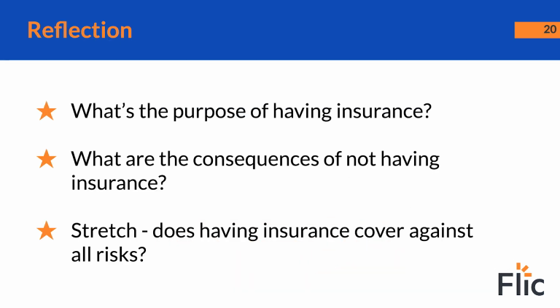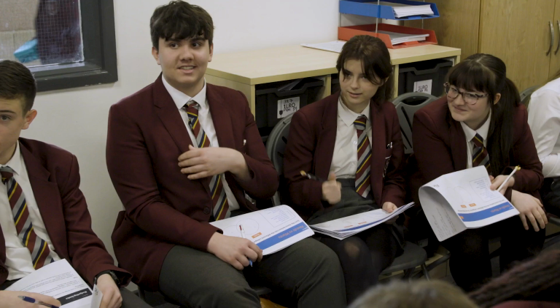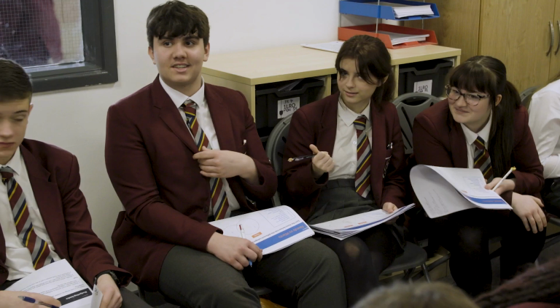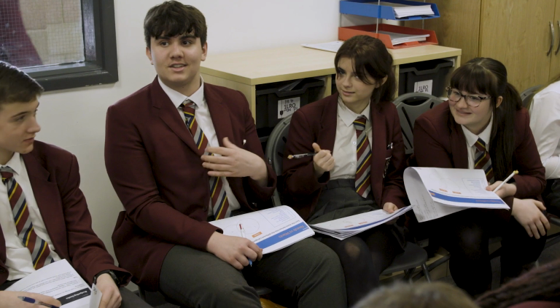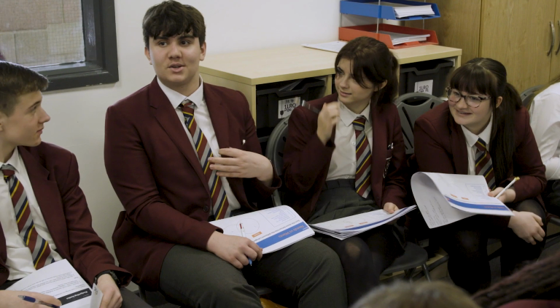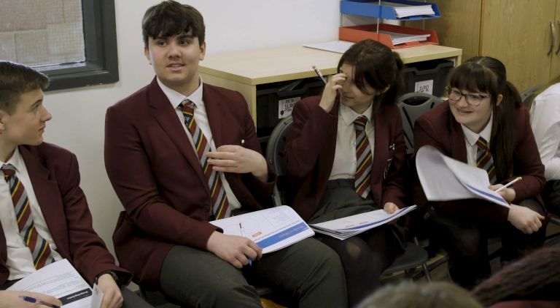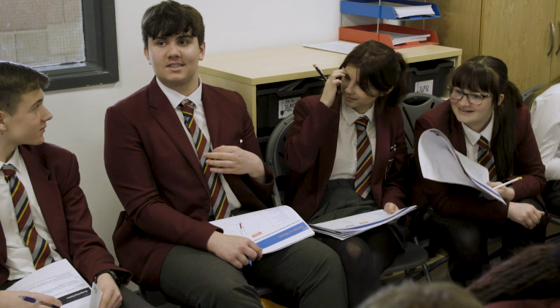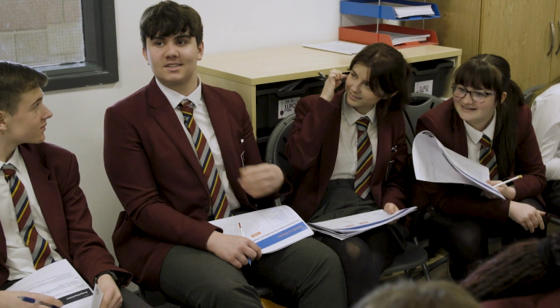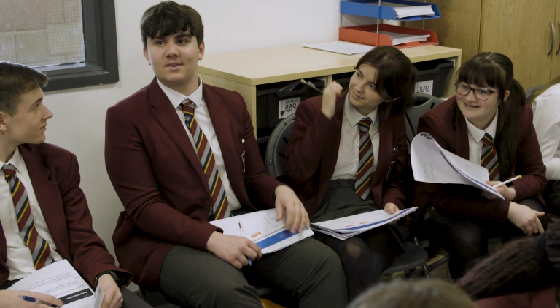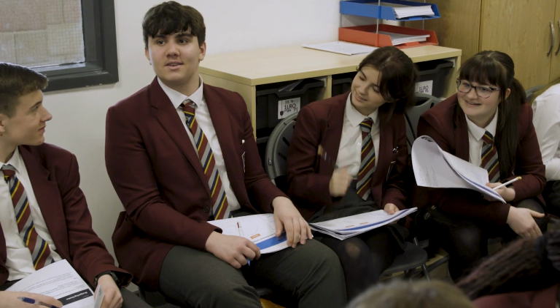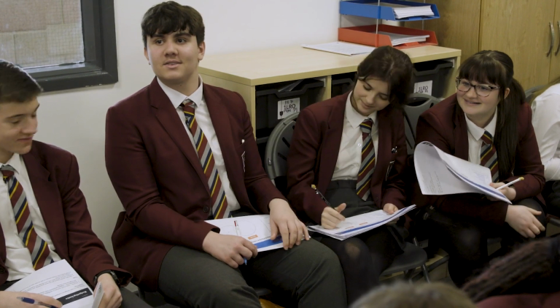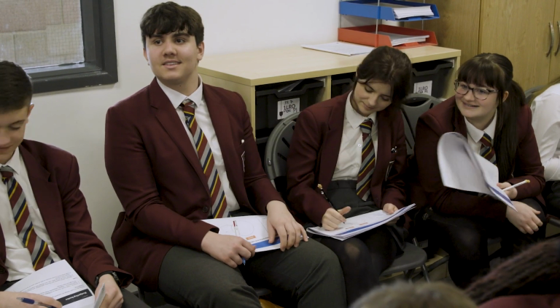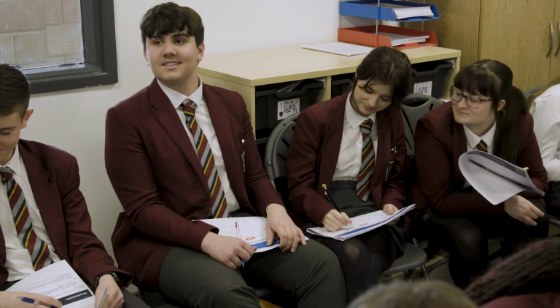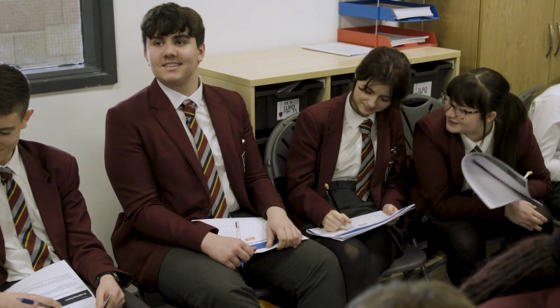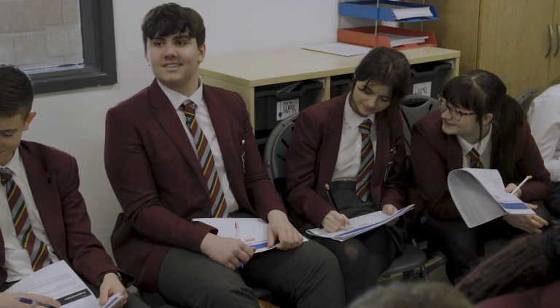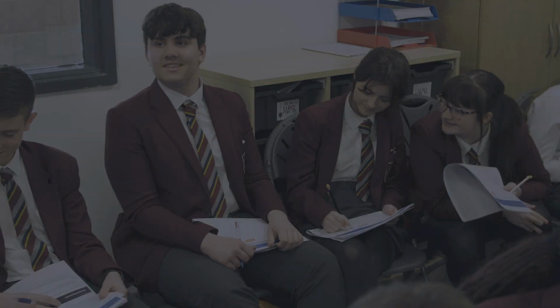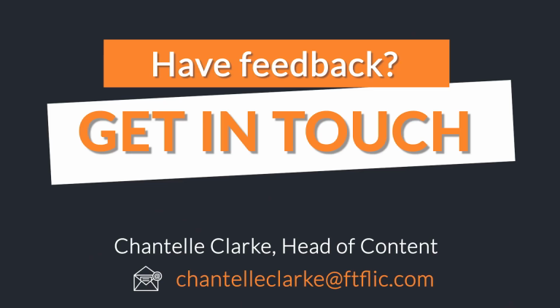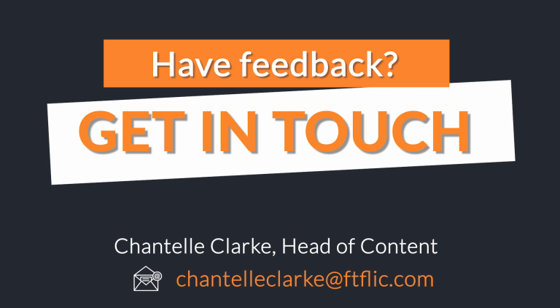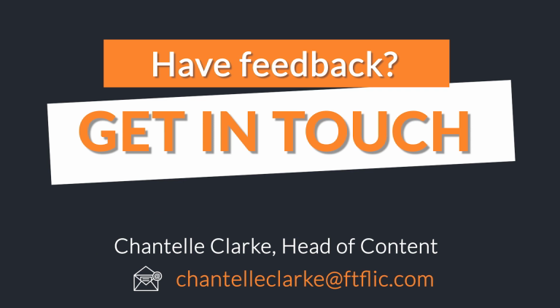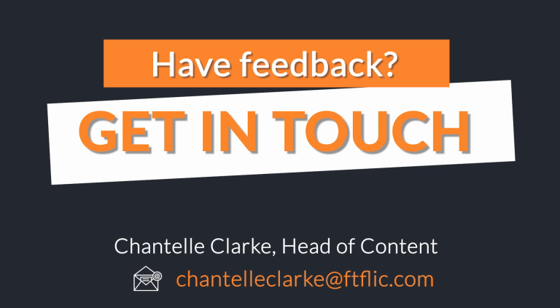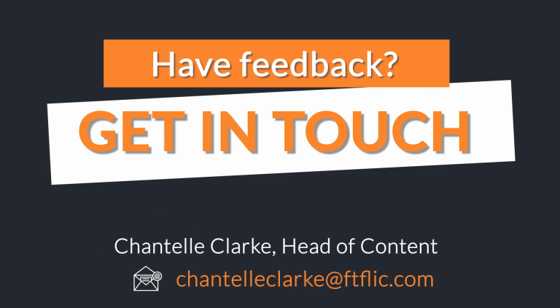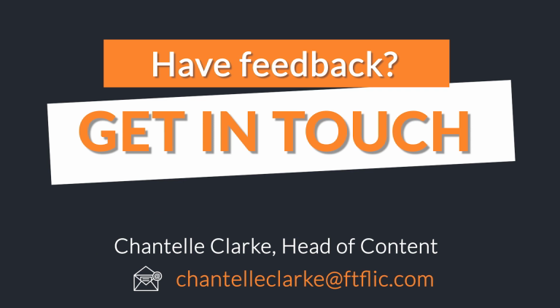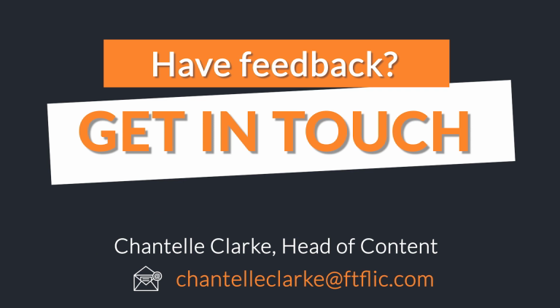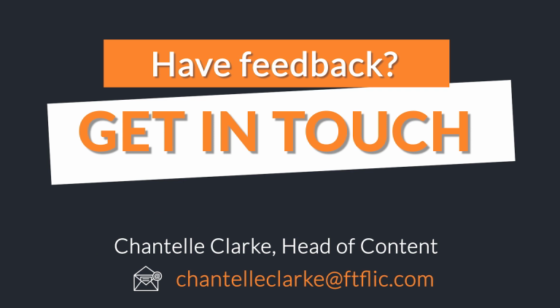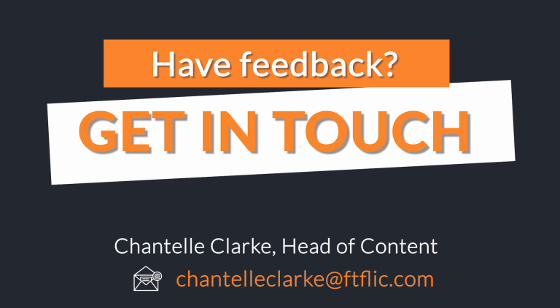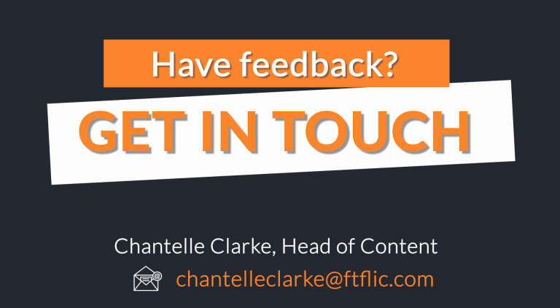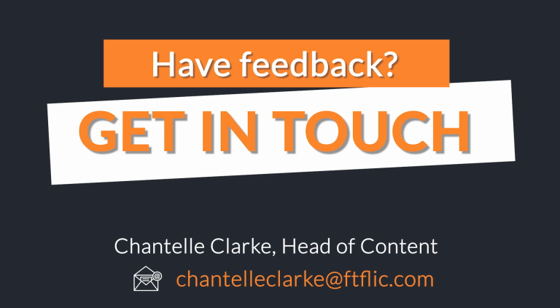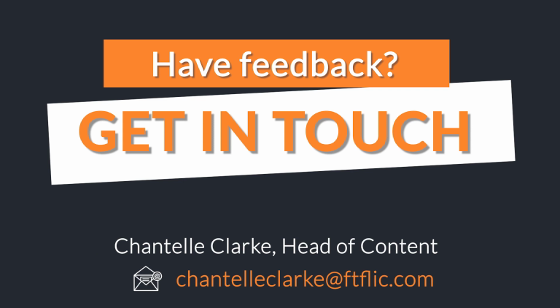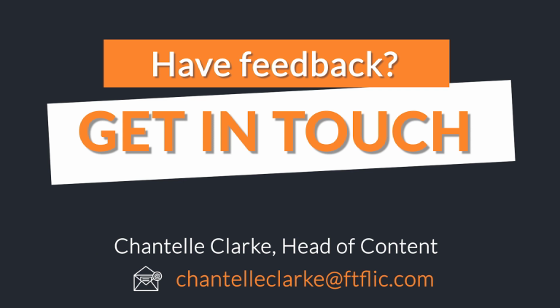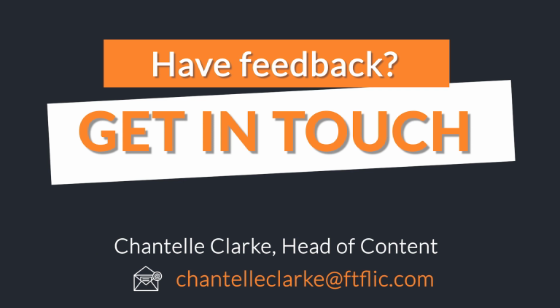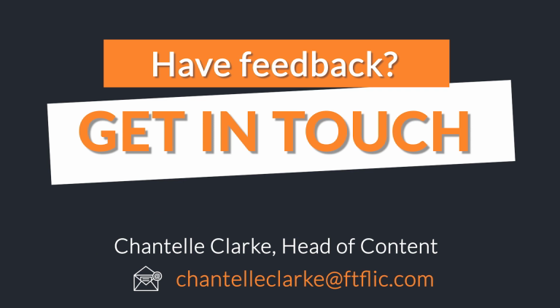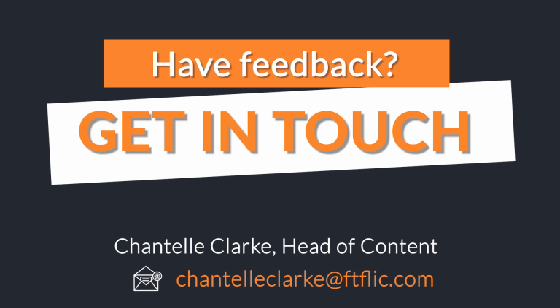We hope that you and your class enjoy the lessons. If you have feedback, we'd love you to get in touch.